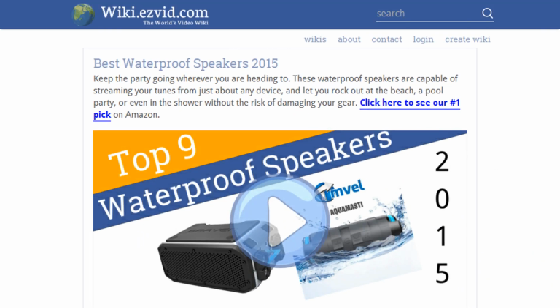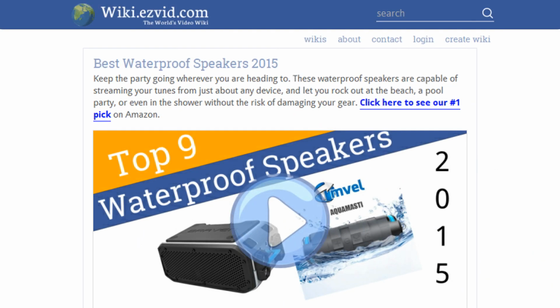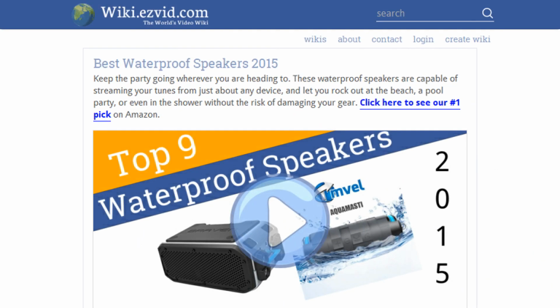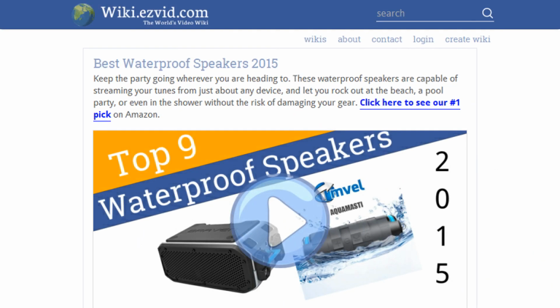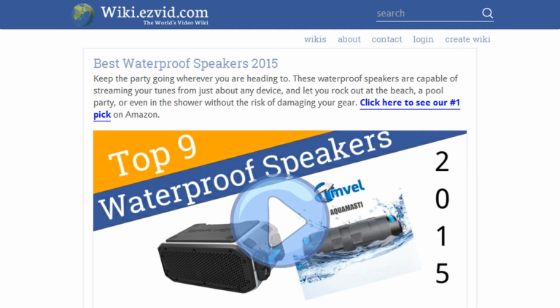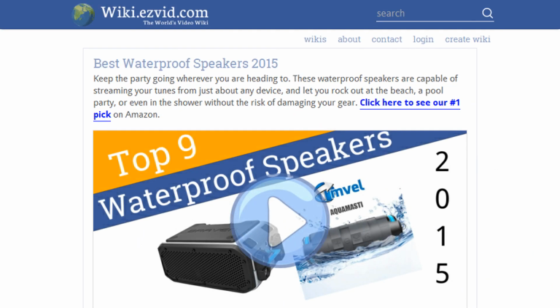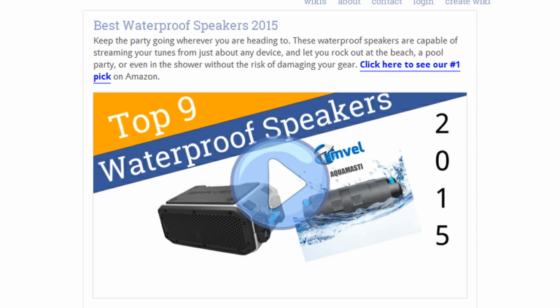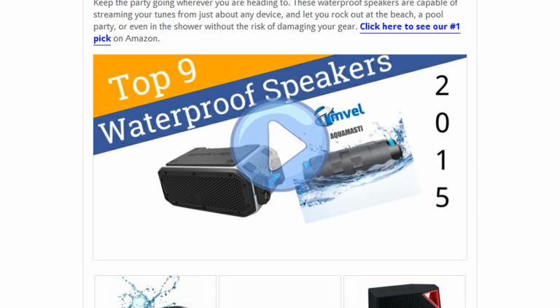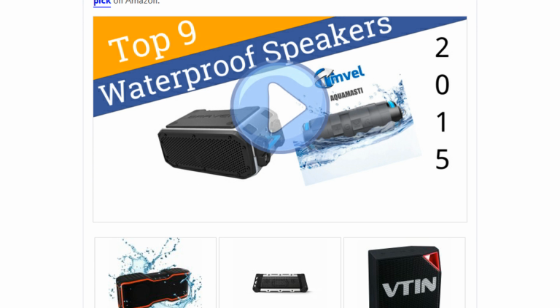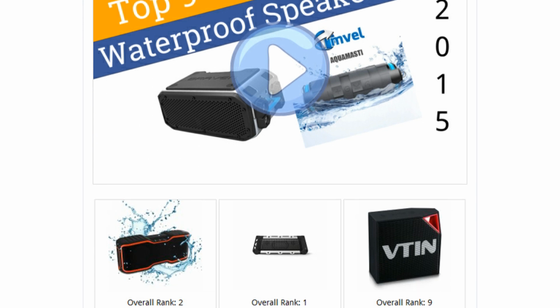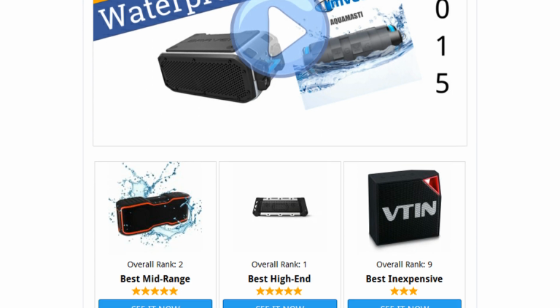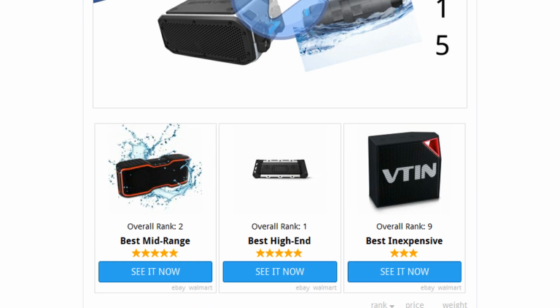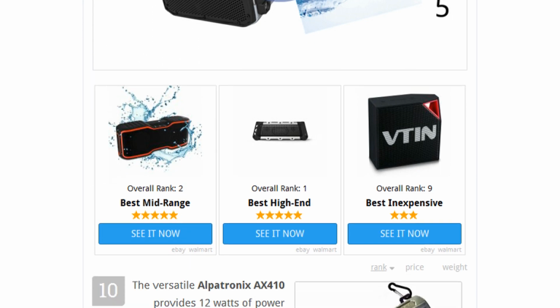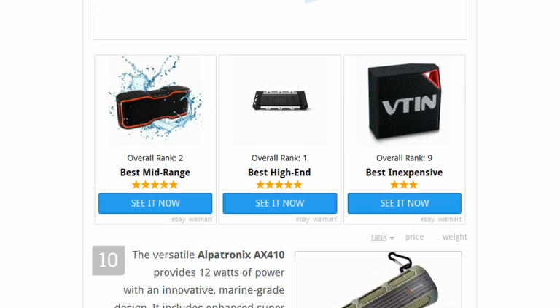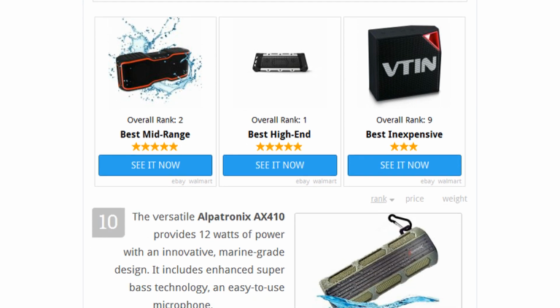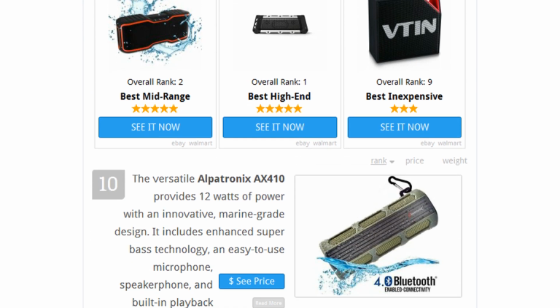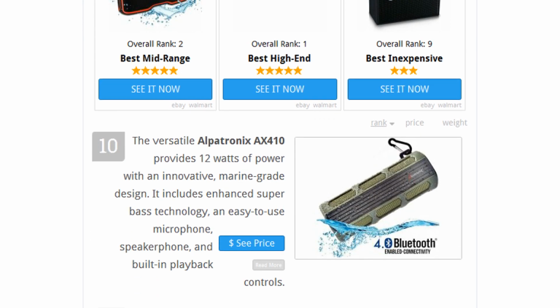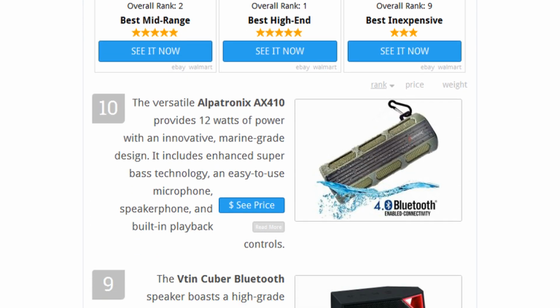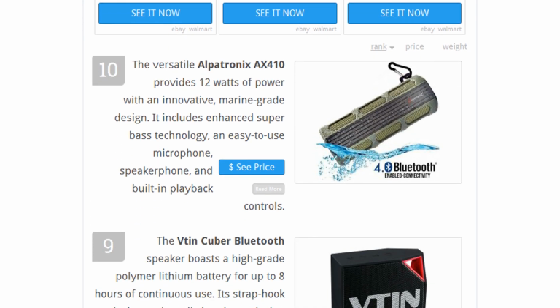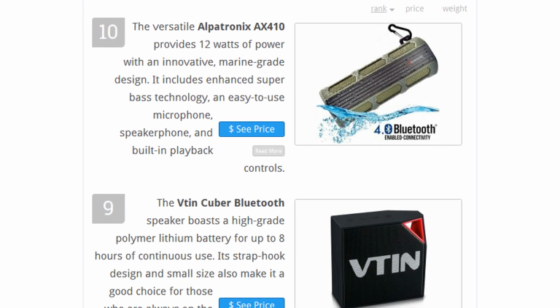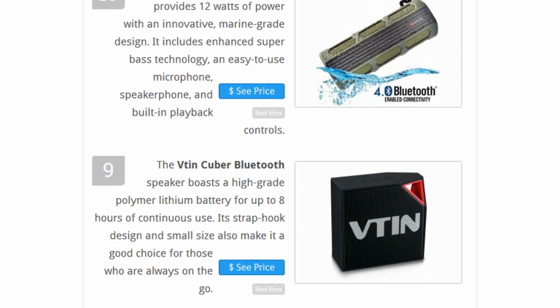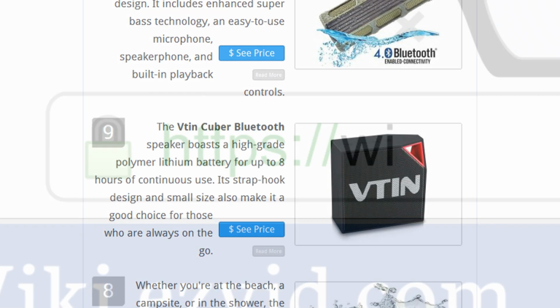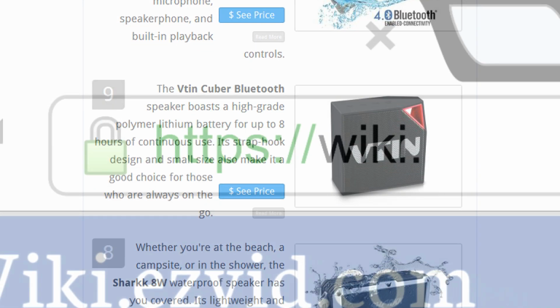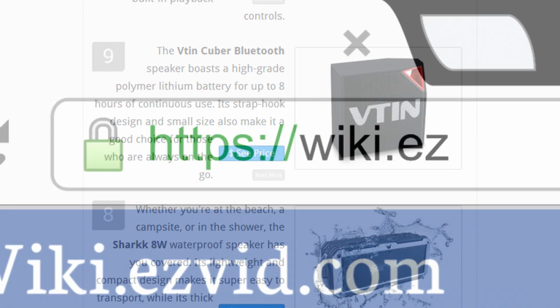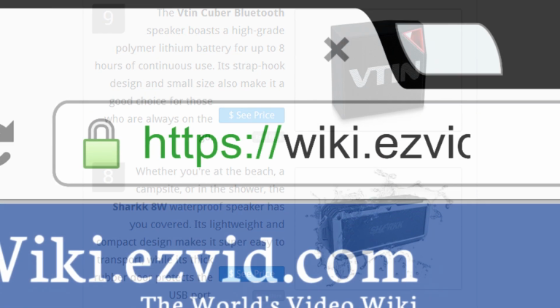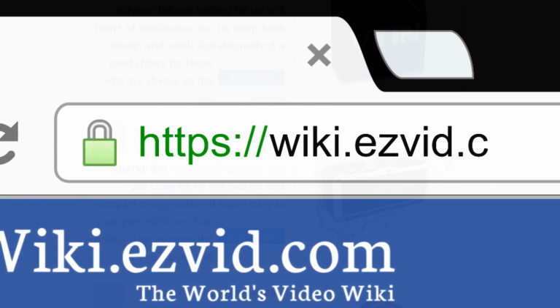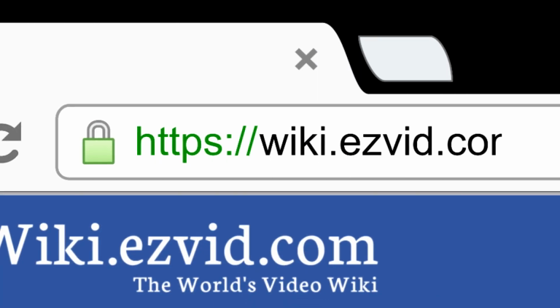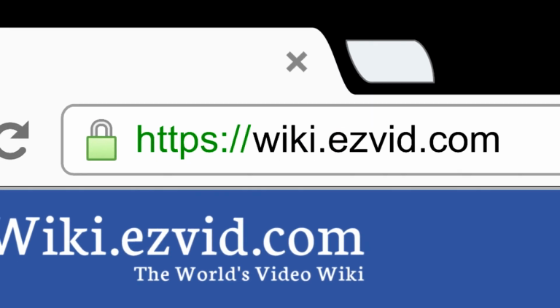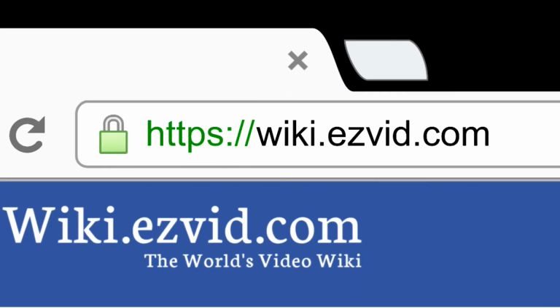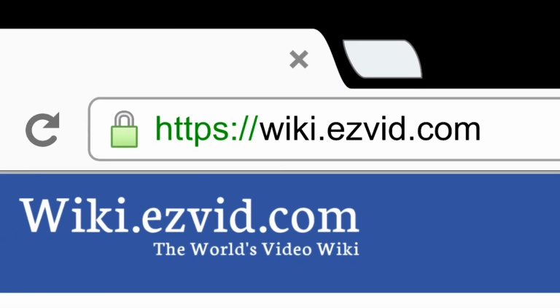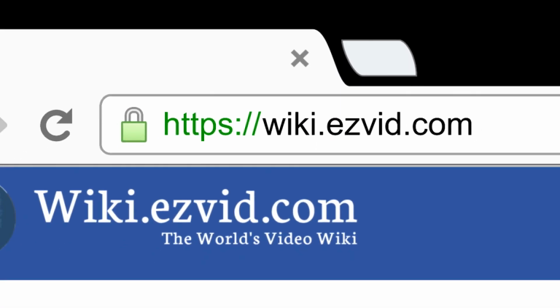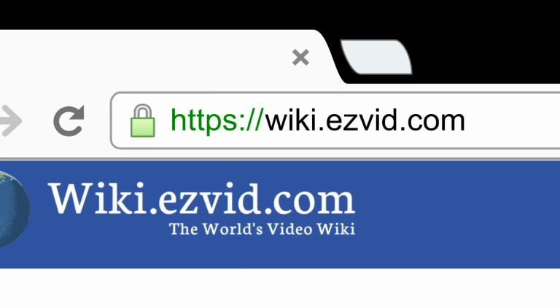To see all this stuff, go to wiki.easyvid.com and search for waterproof speakers, or click beneath this video.